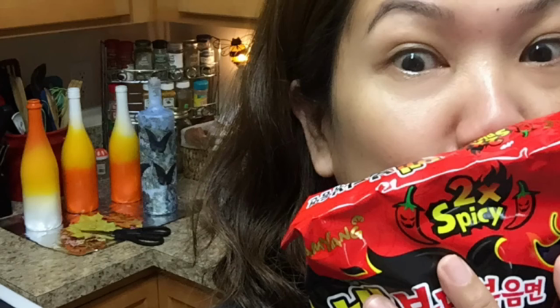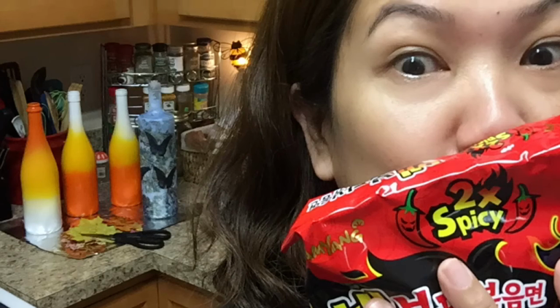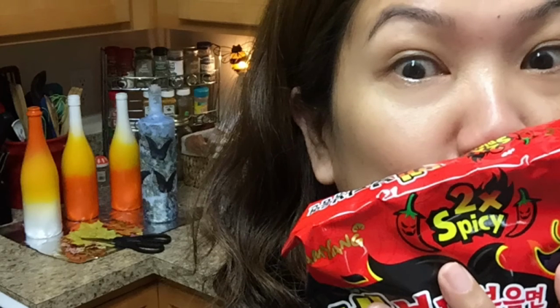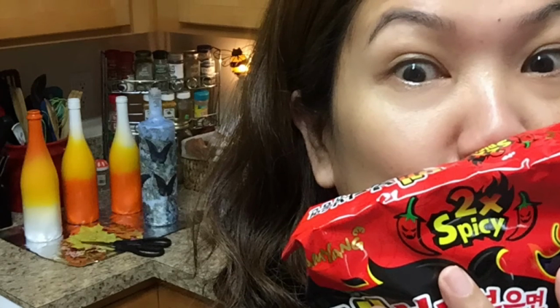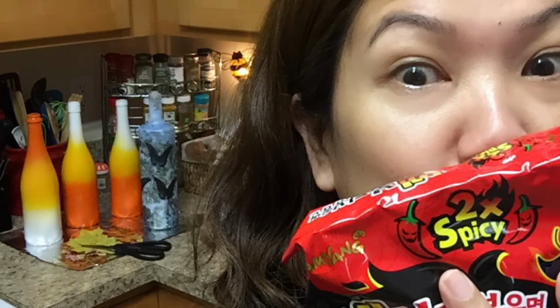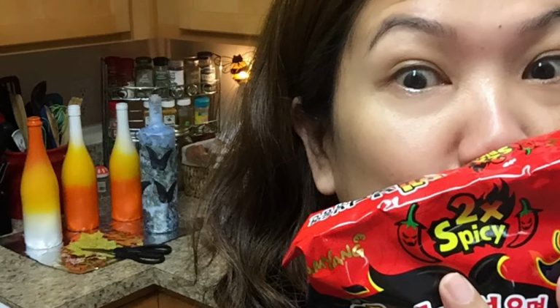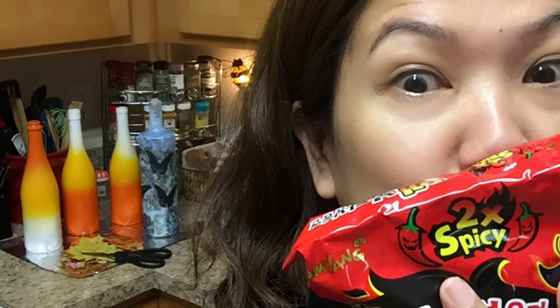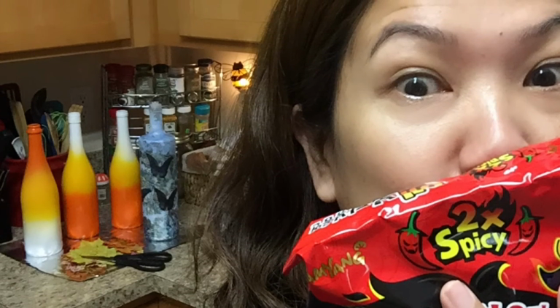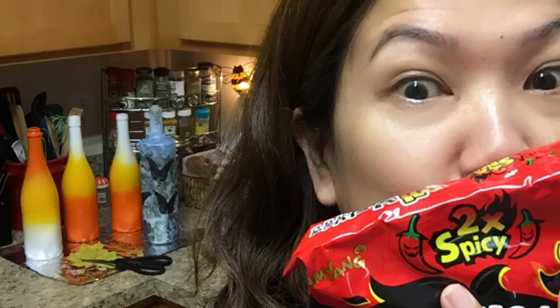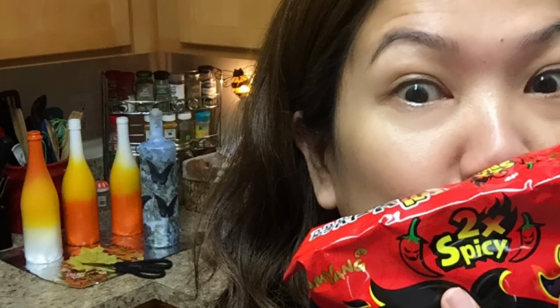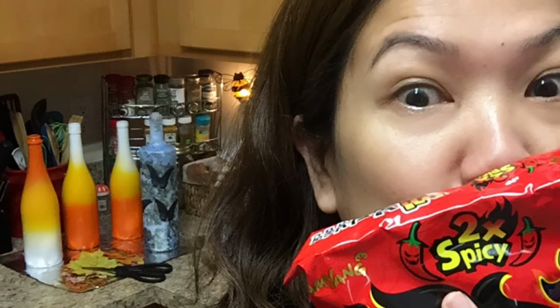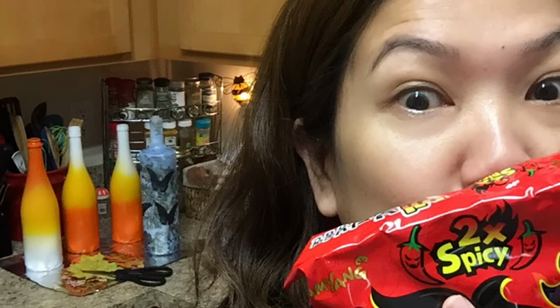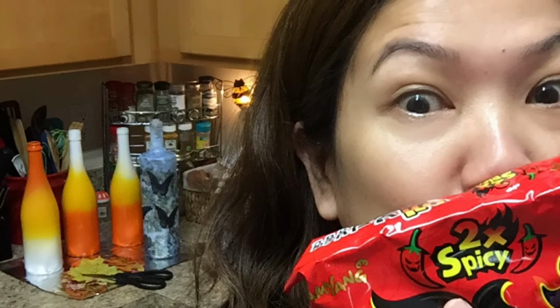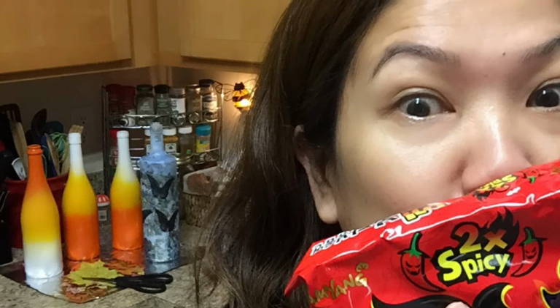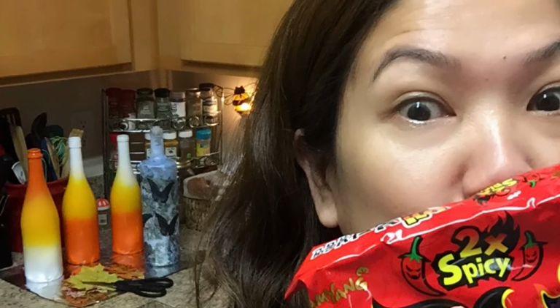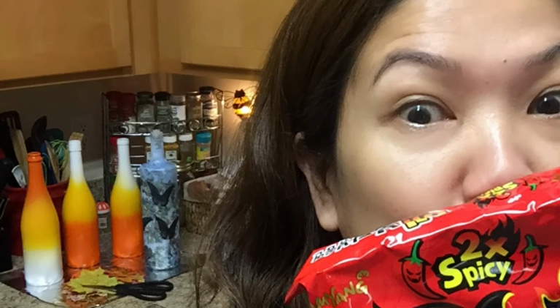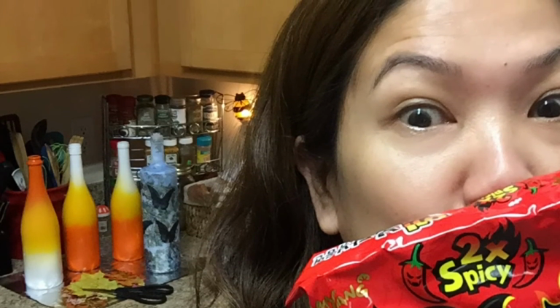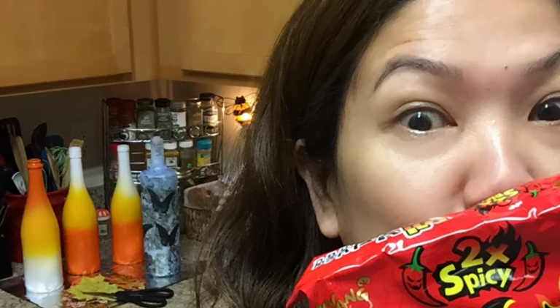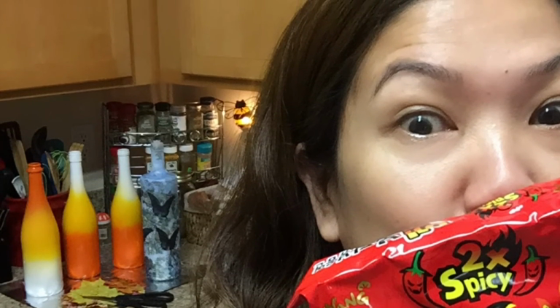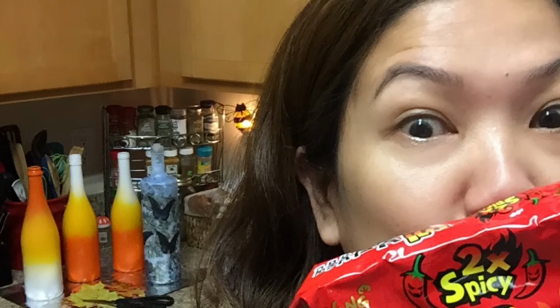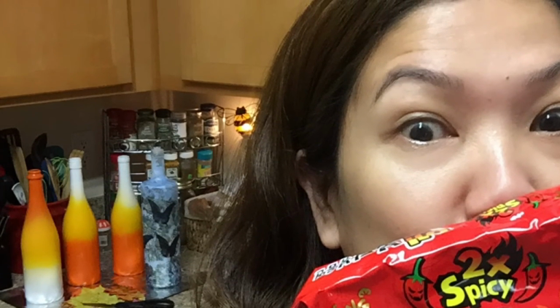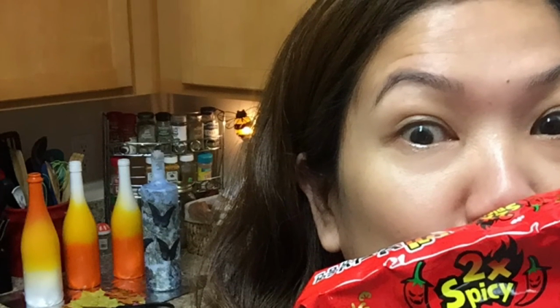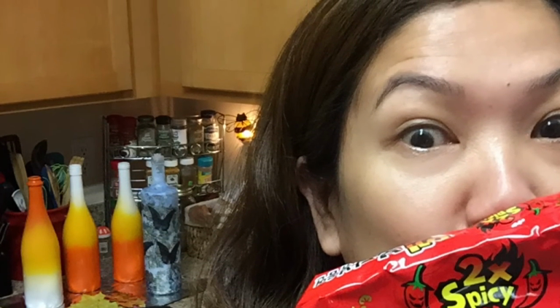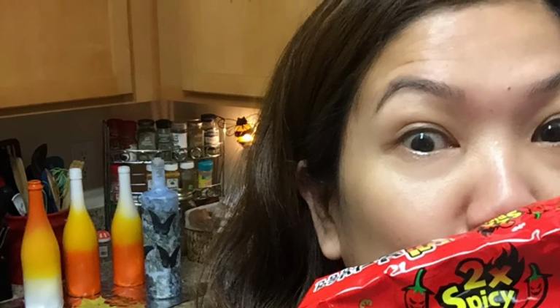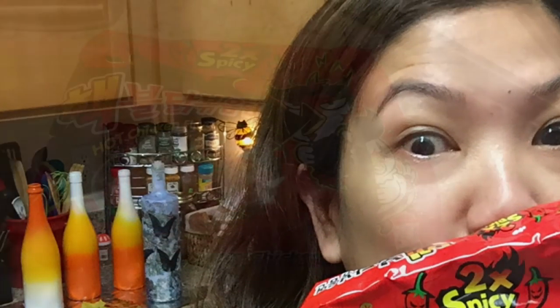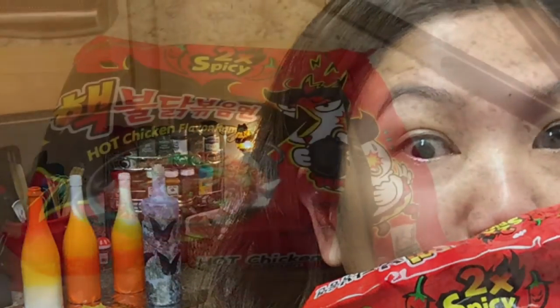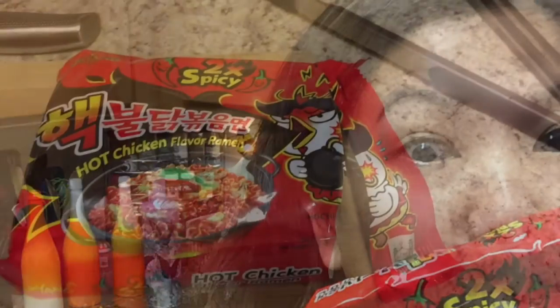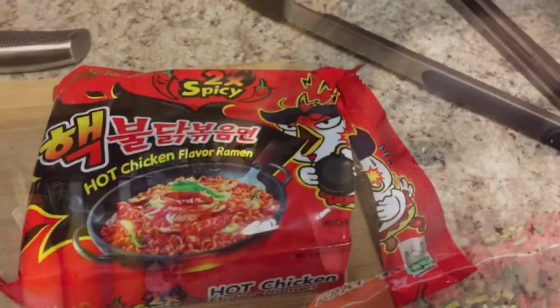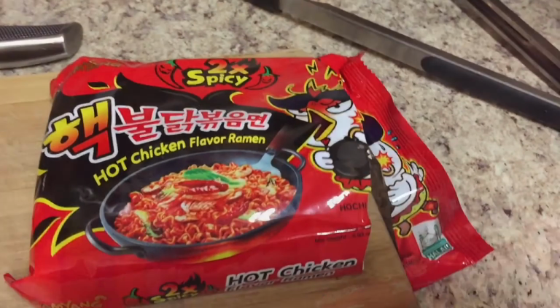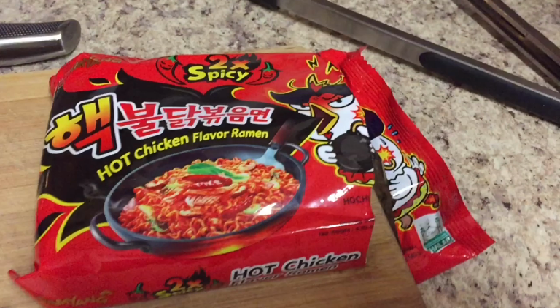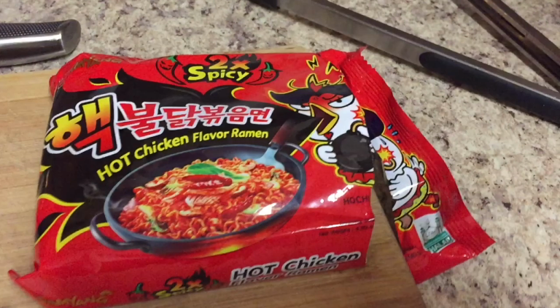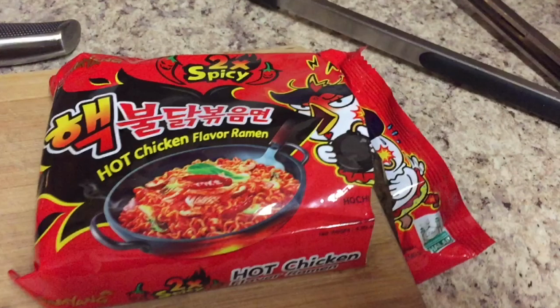Turn that nuclear ramen into a creamy, cheesy, and spicy ramen noodle.